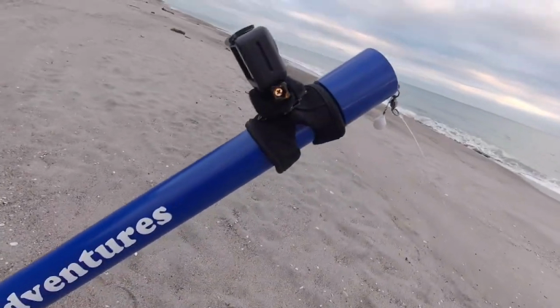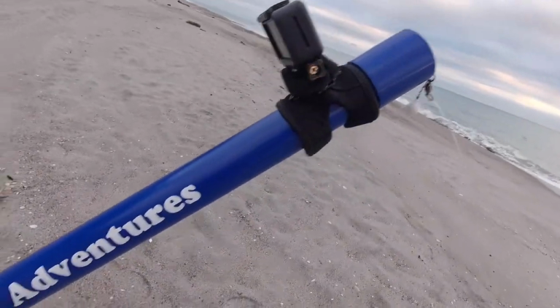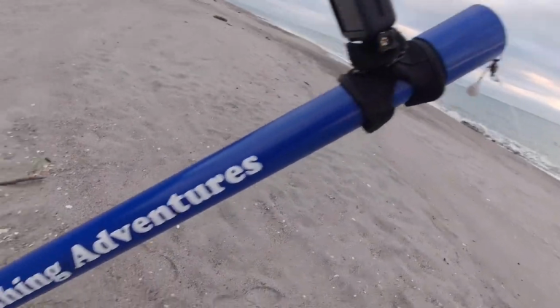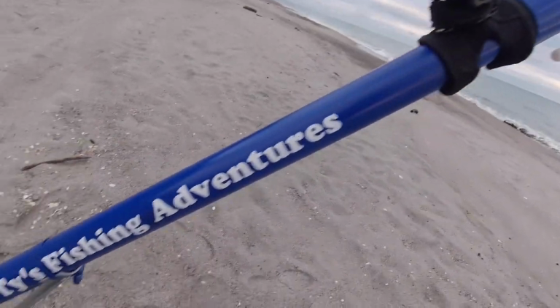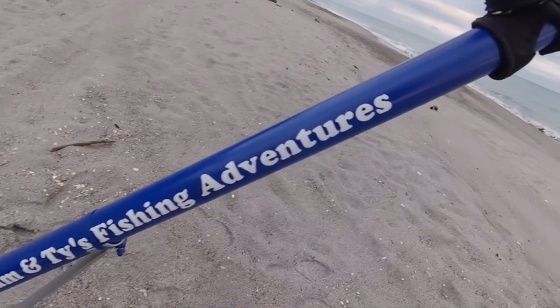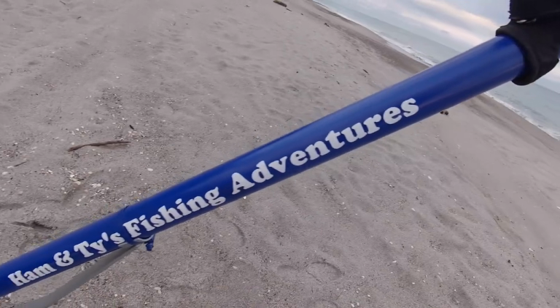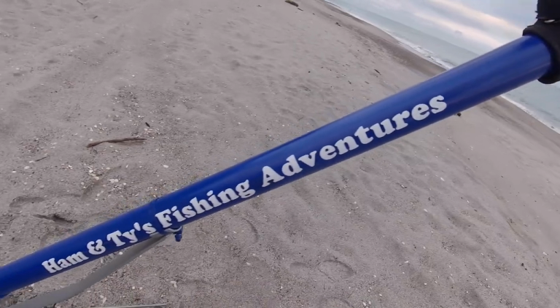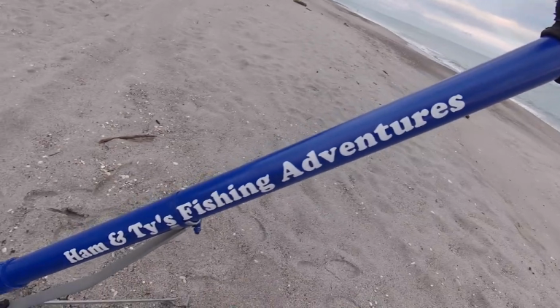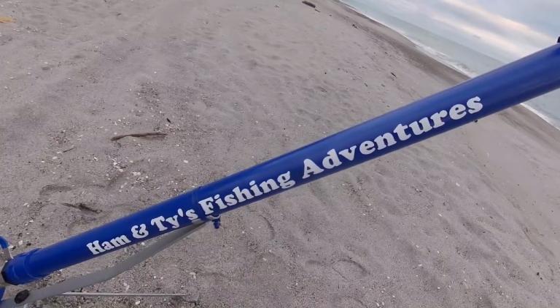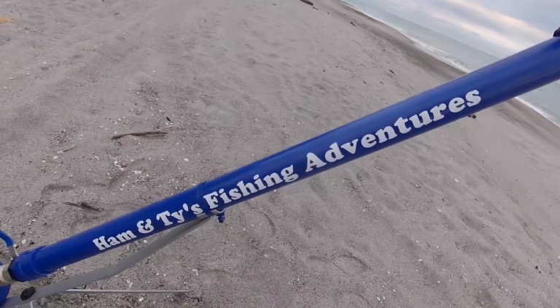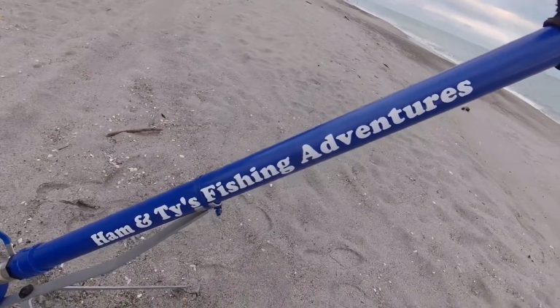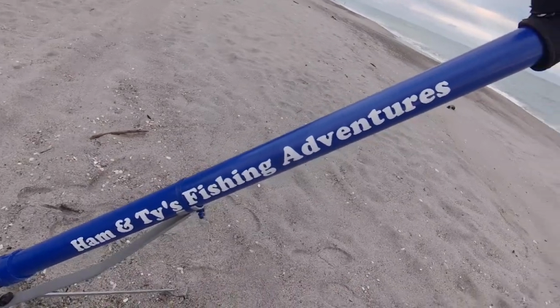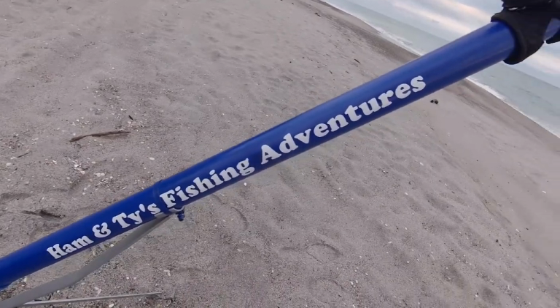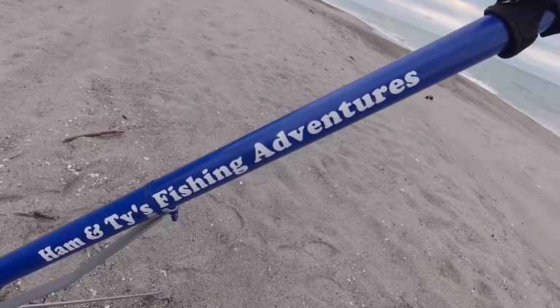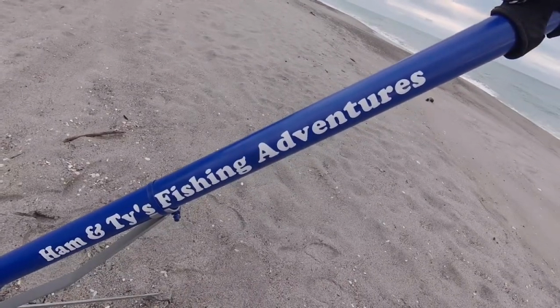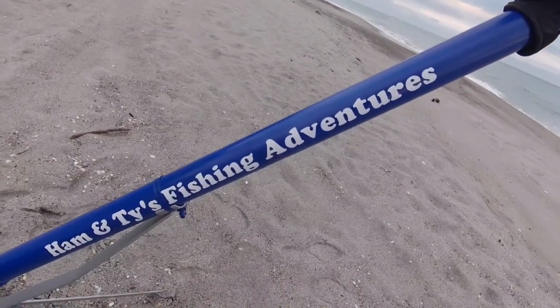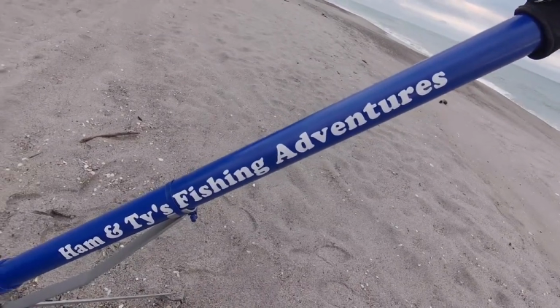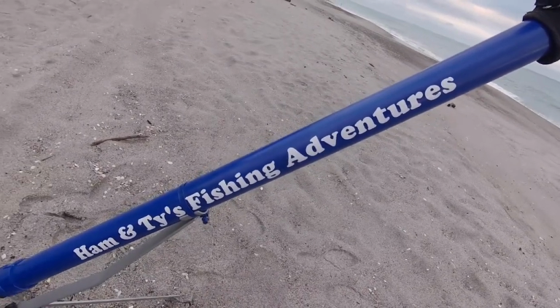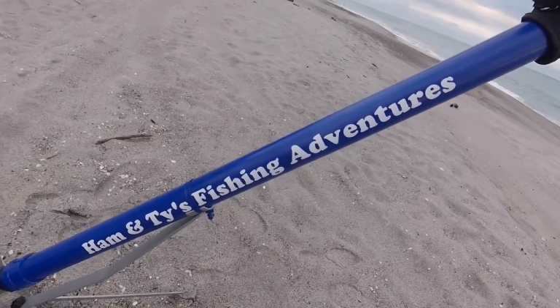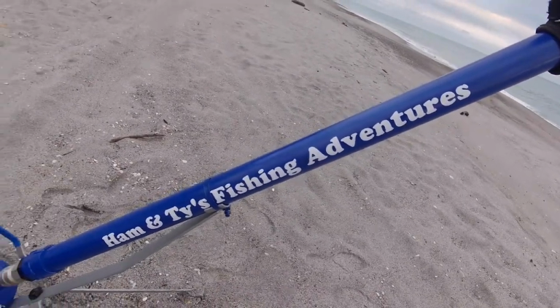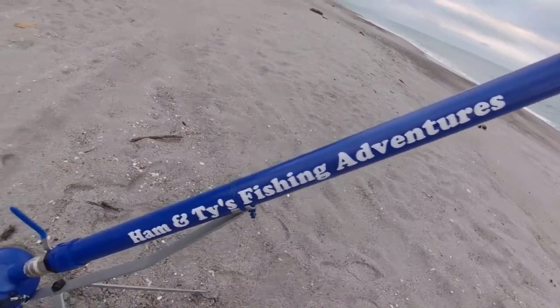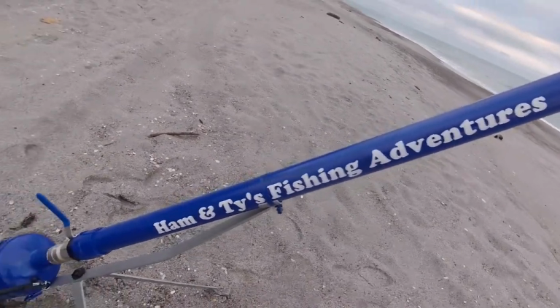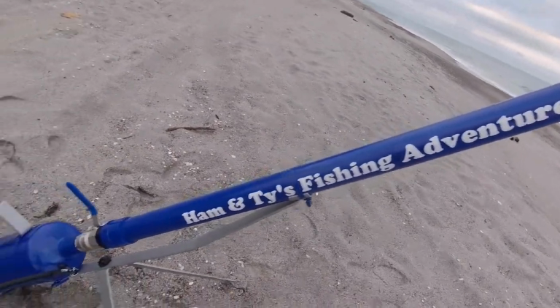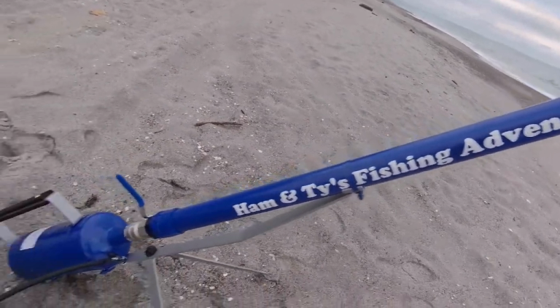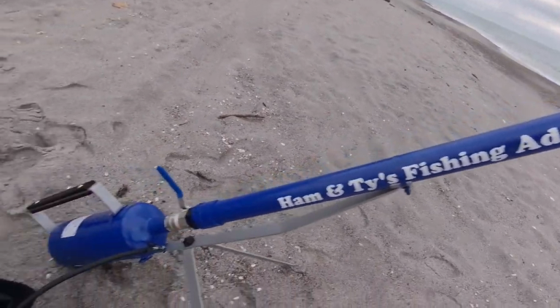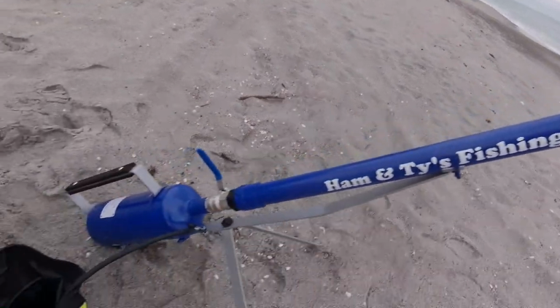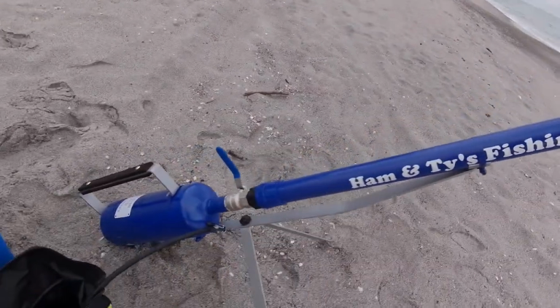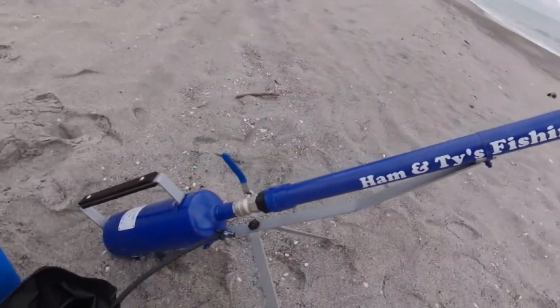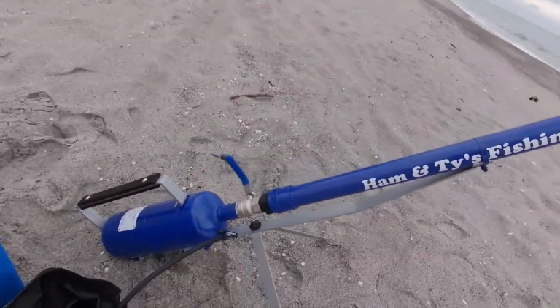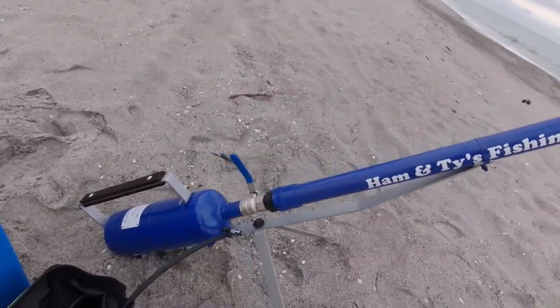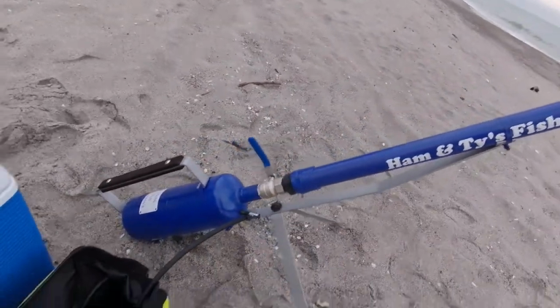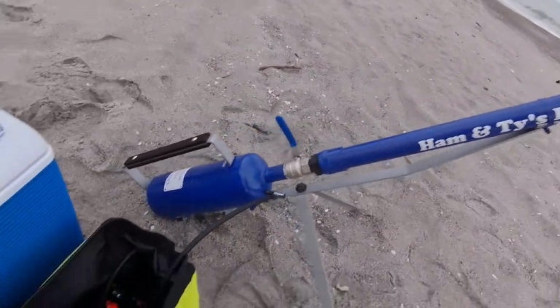It's blooming awesome, I tell you what — worth the money. Flies out further than I can cast, easy. So that's the contraption there.